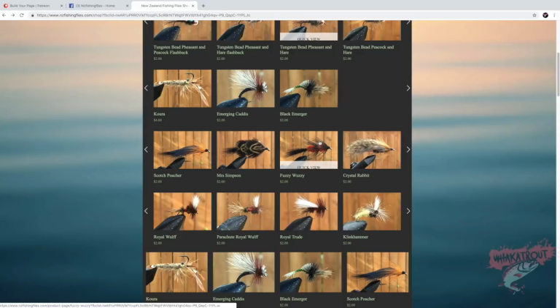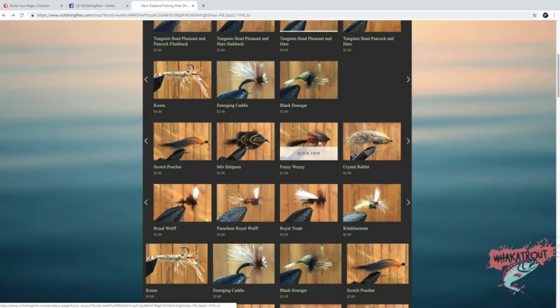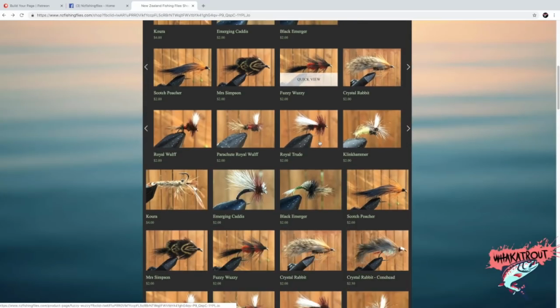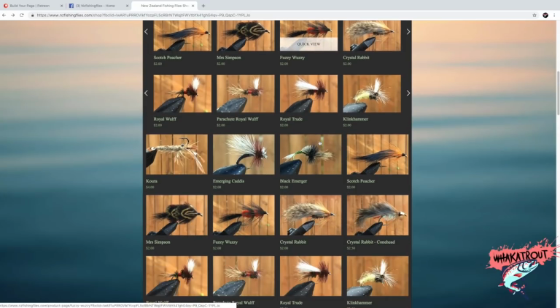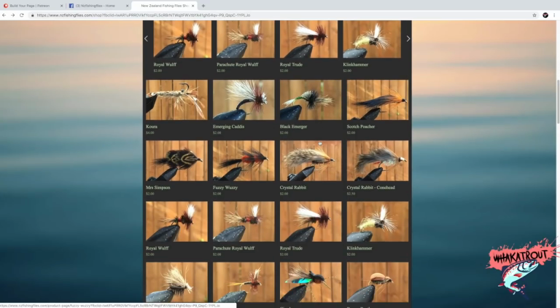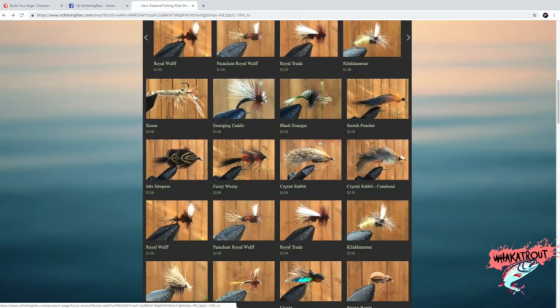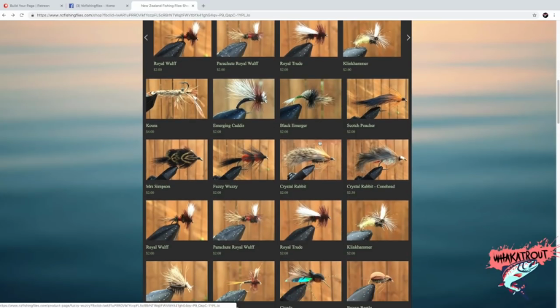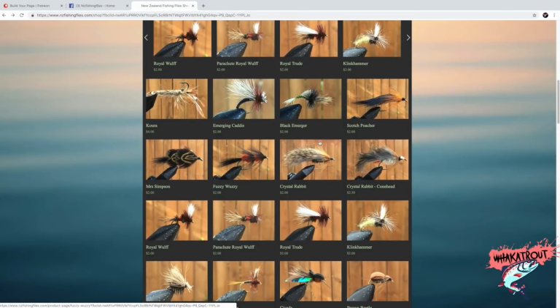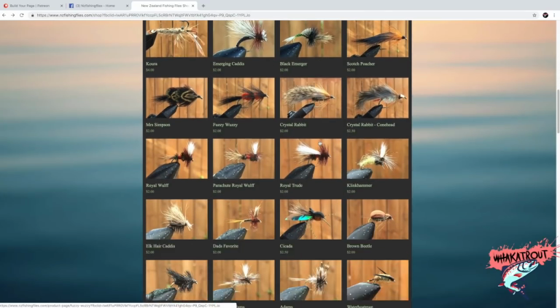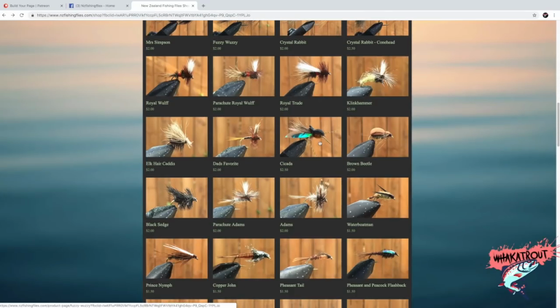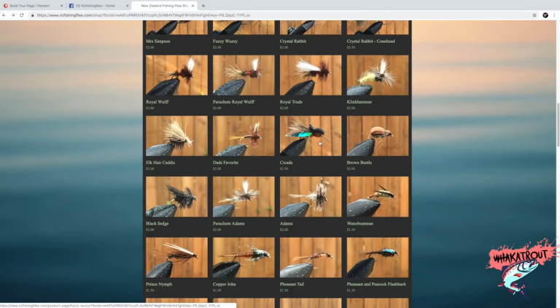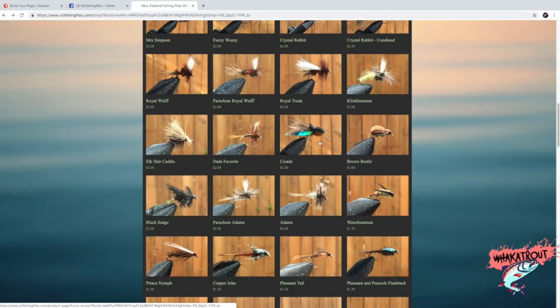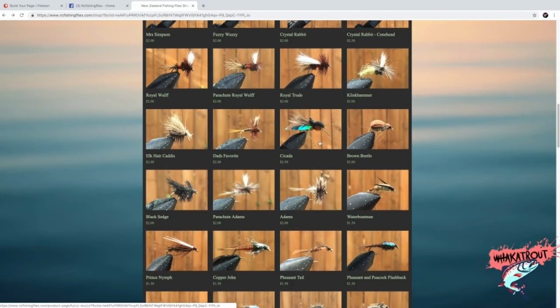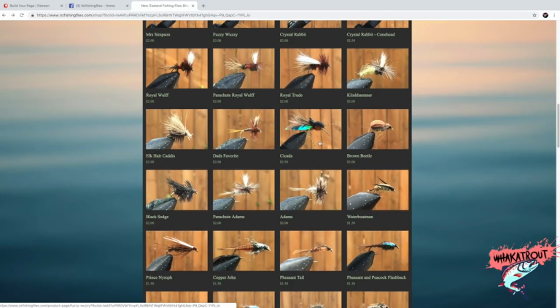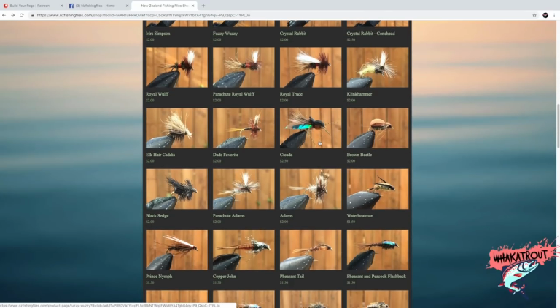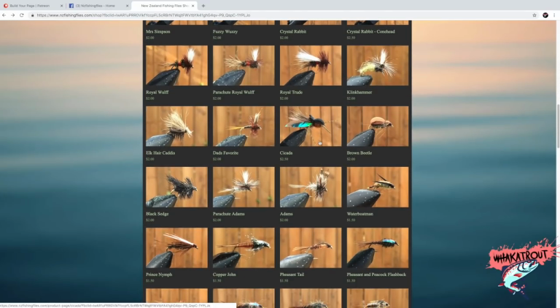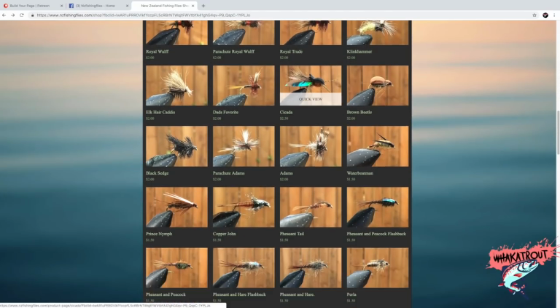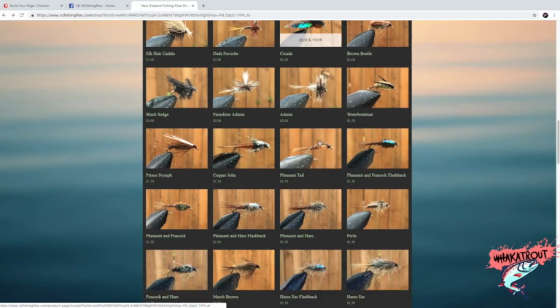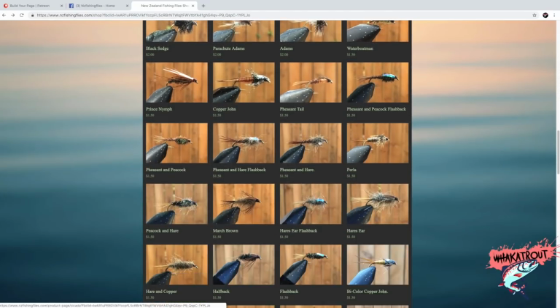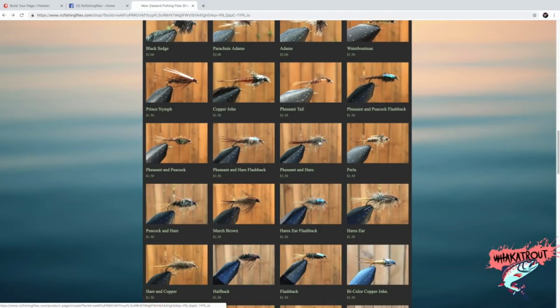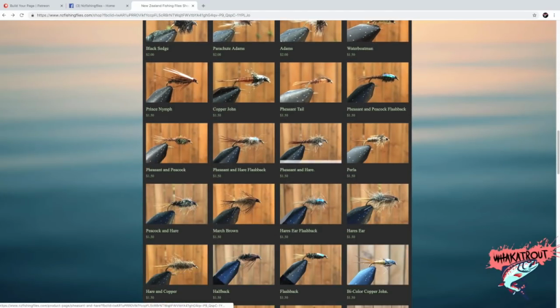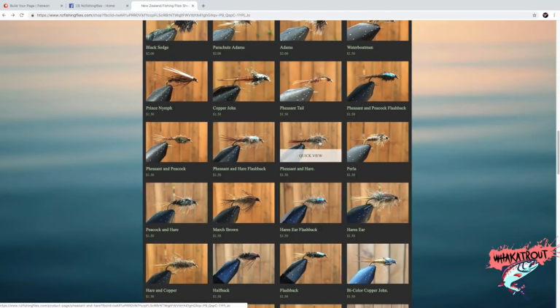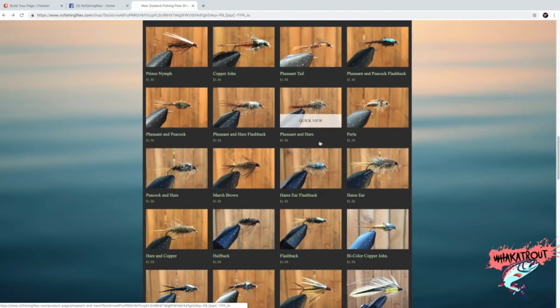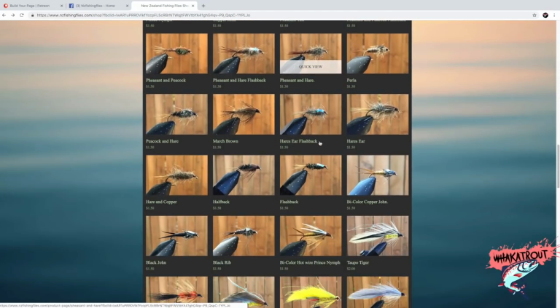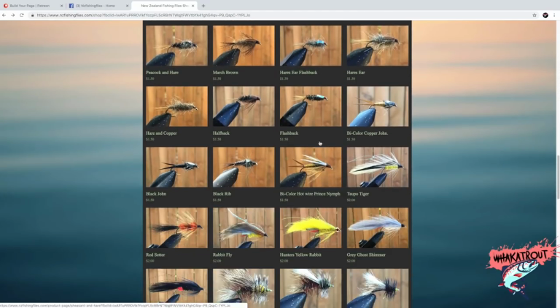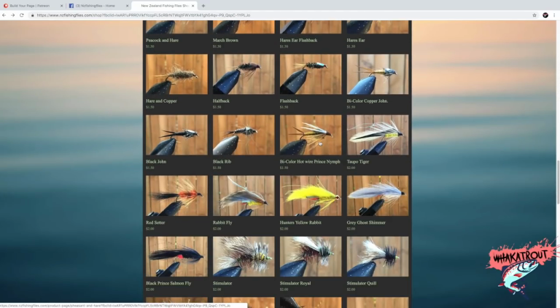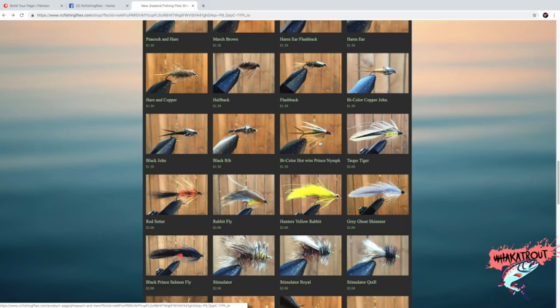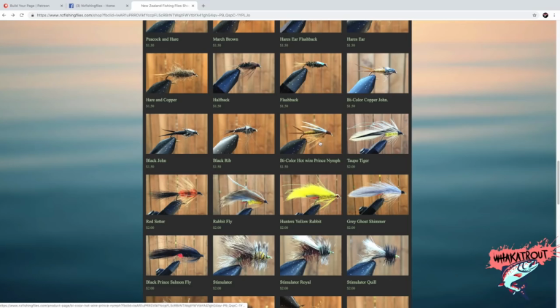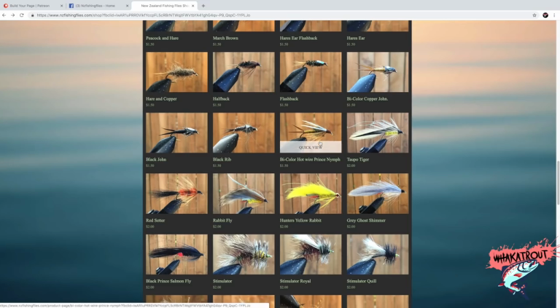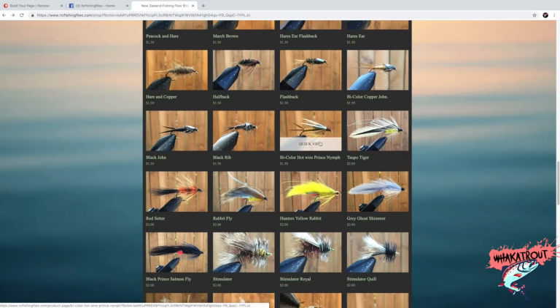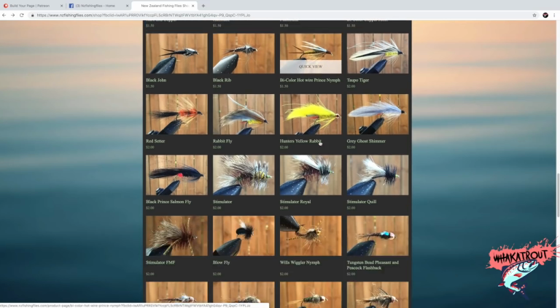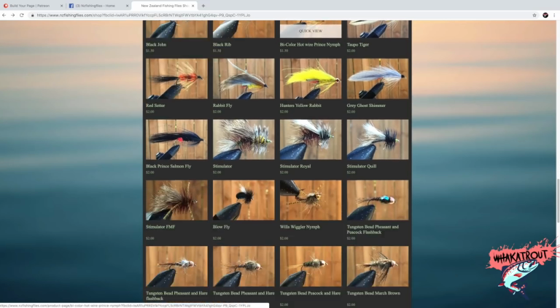Yo team, if you are looking for cheap, reliable flies in a wide range, make sure you check out nzfishingflies.com.